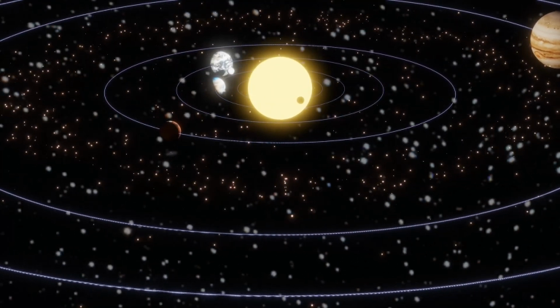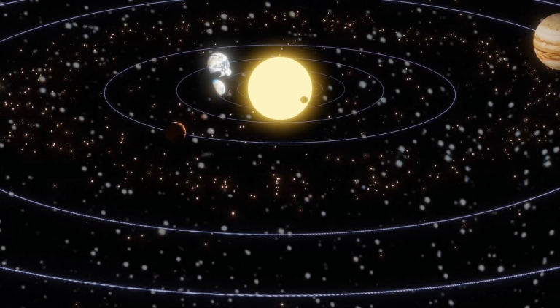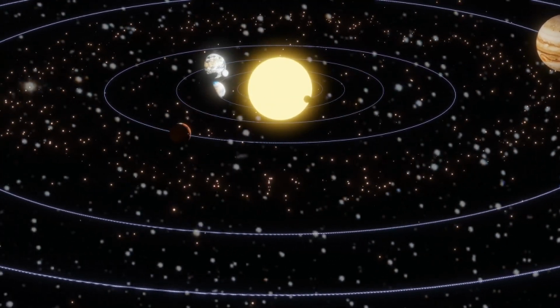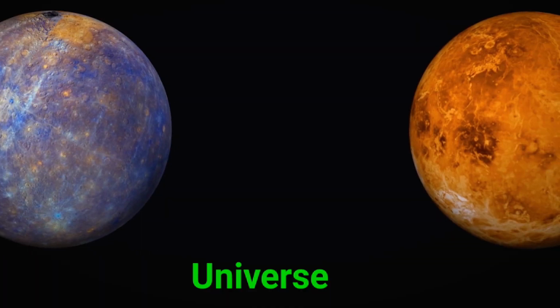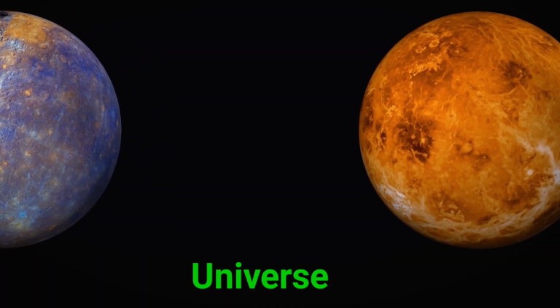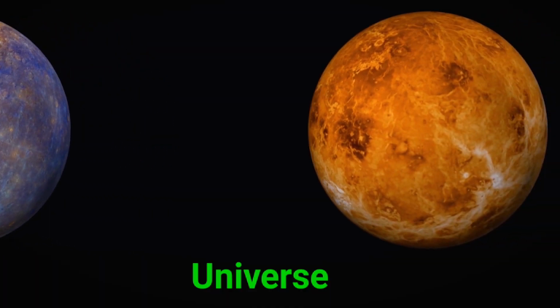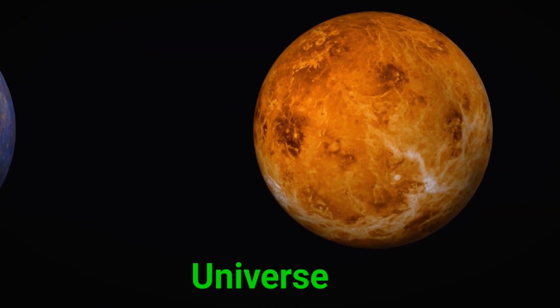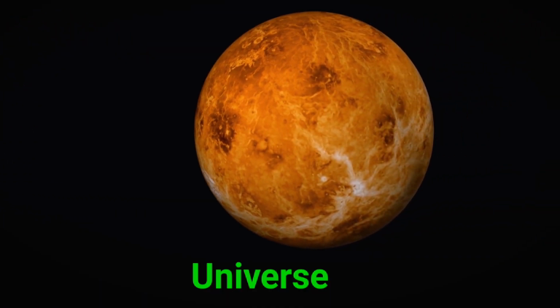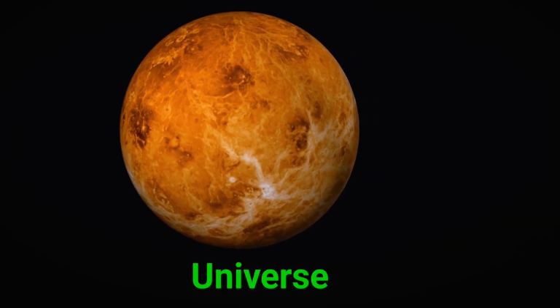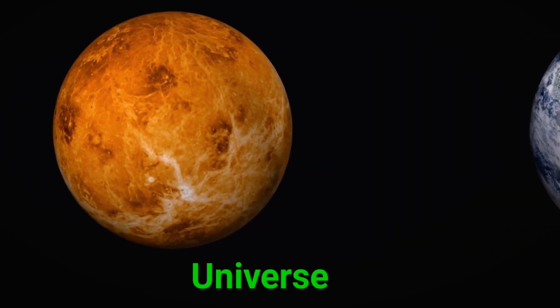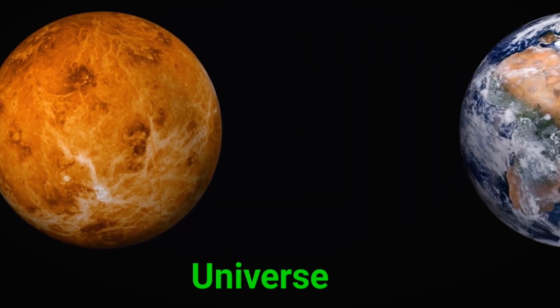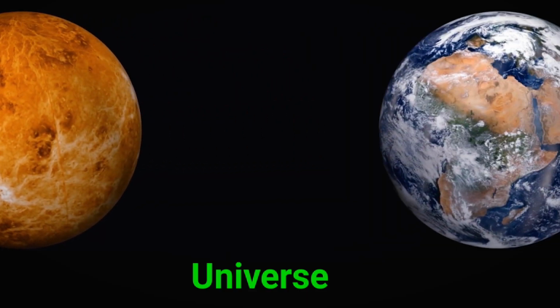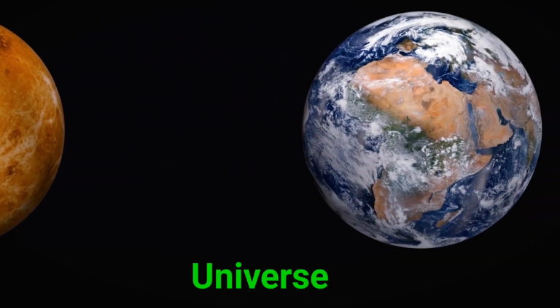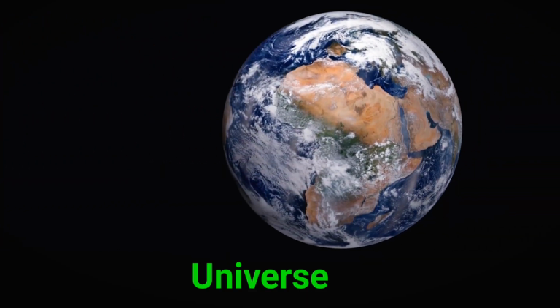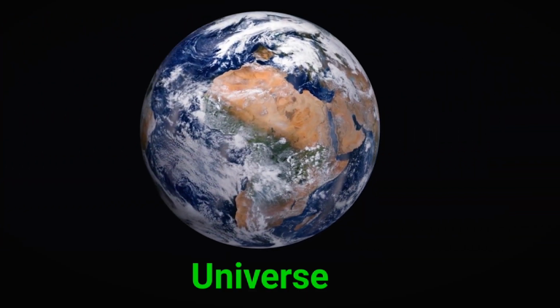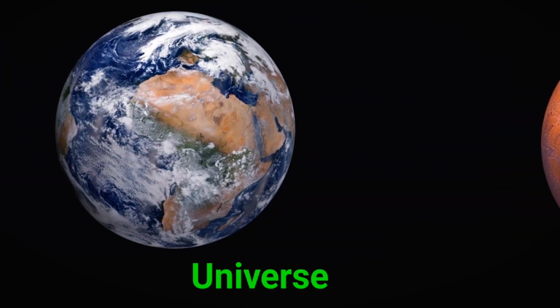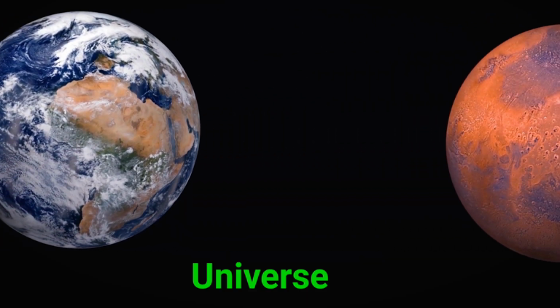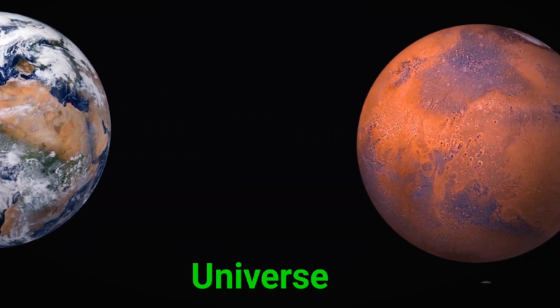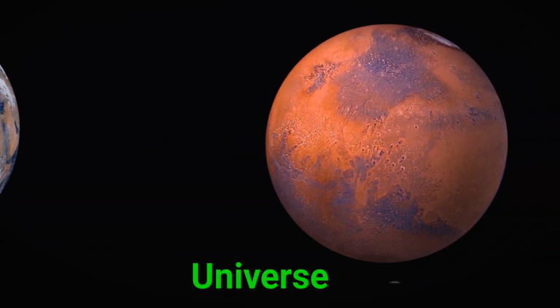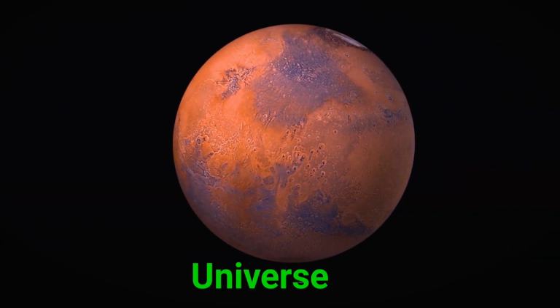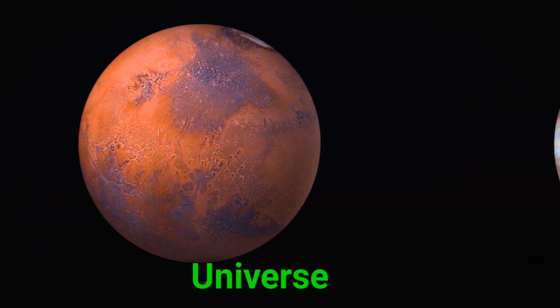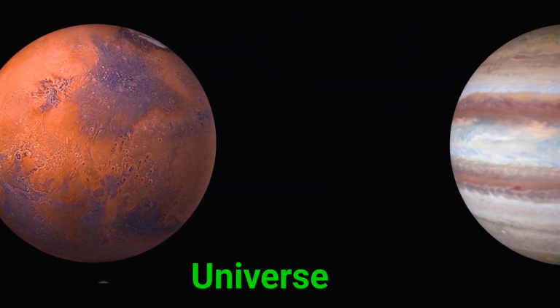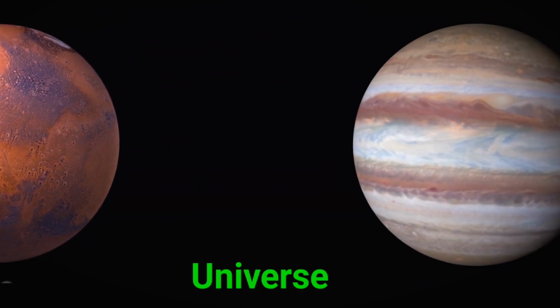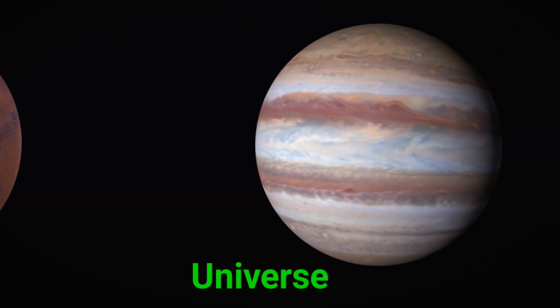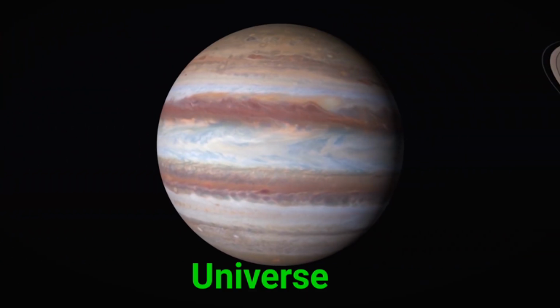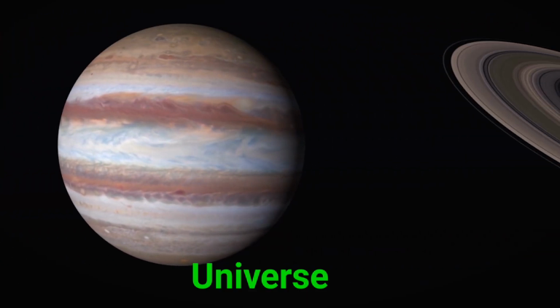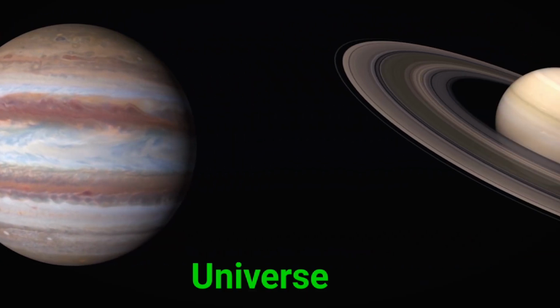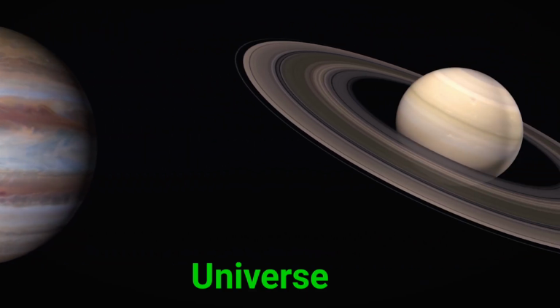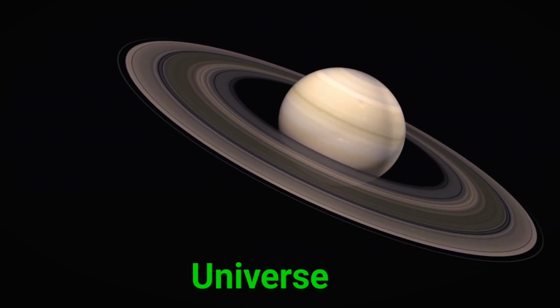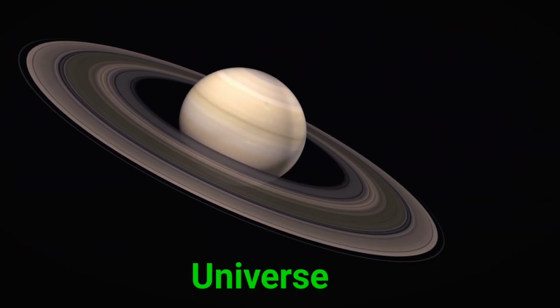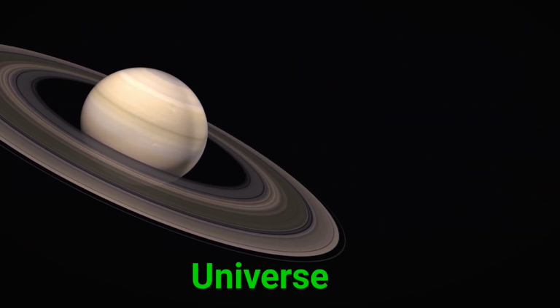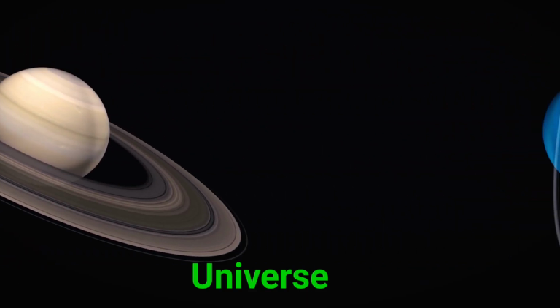This is the universe. The universe is everything — stars, planets, galaxies, and even us.